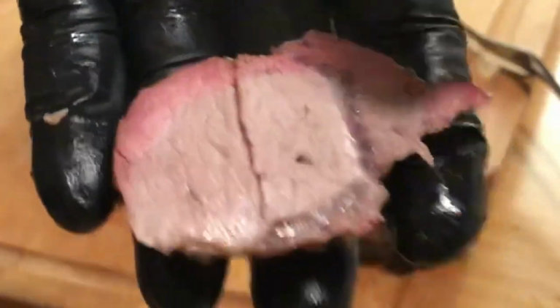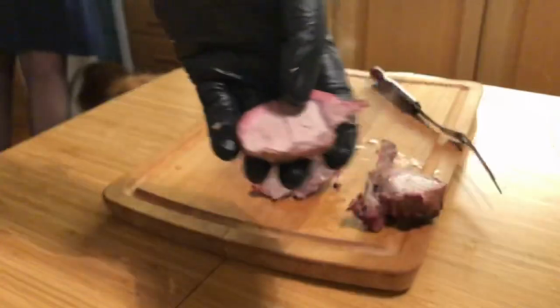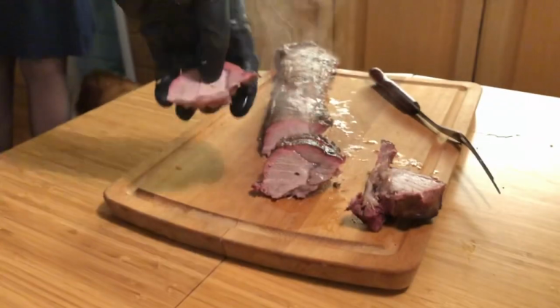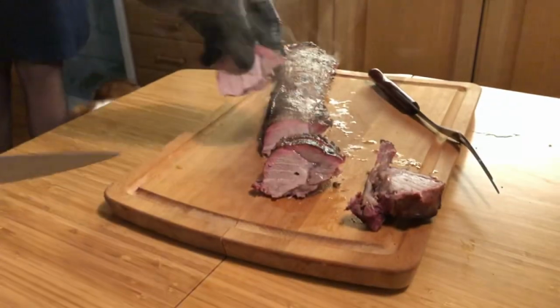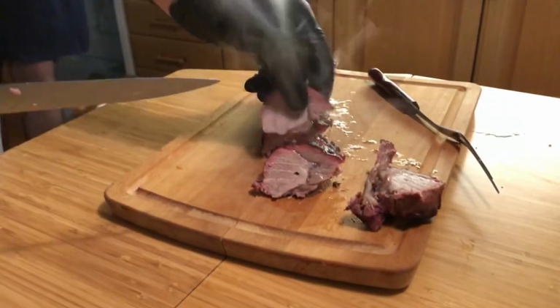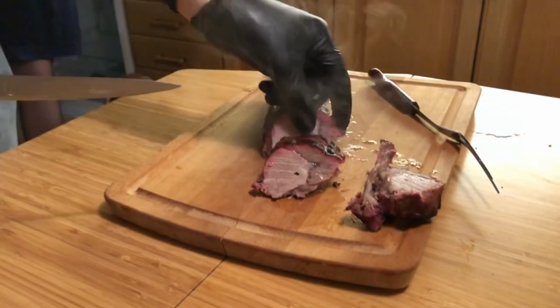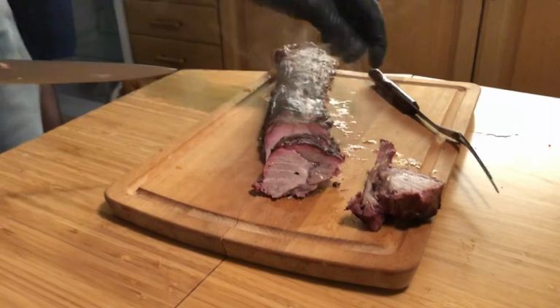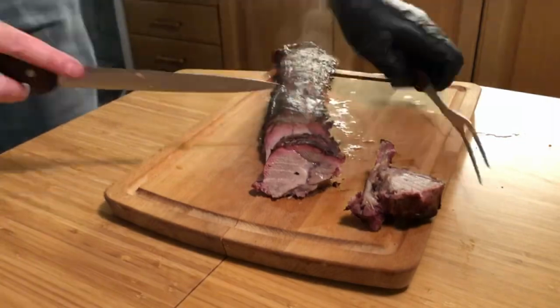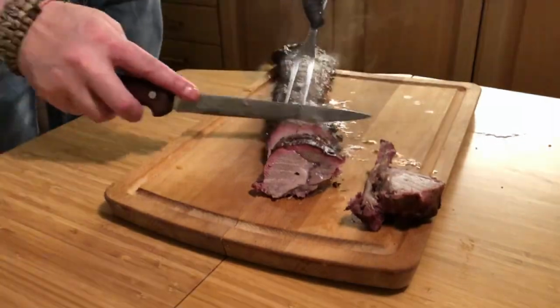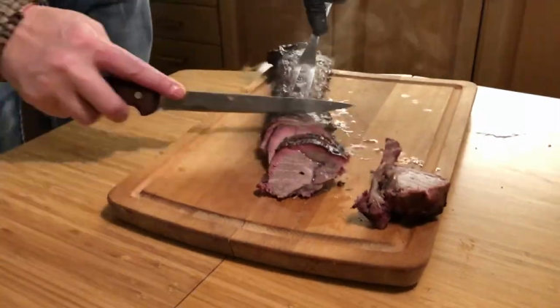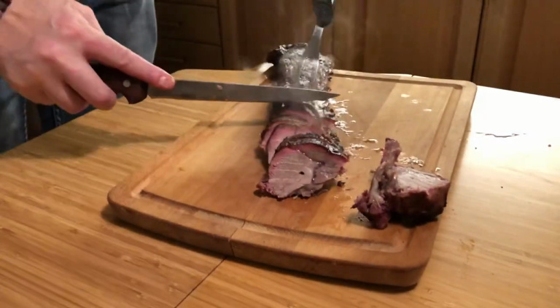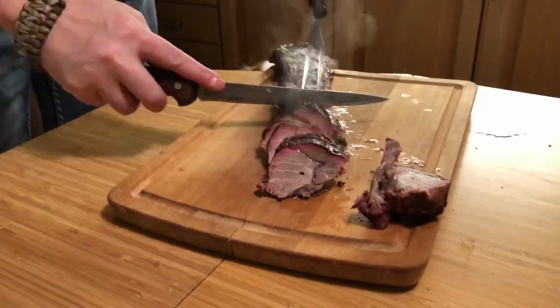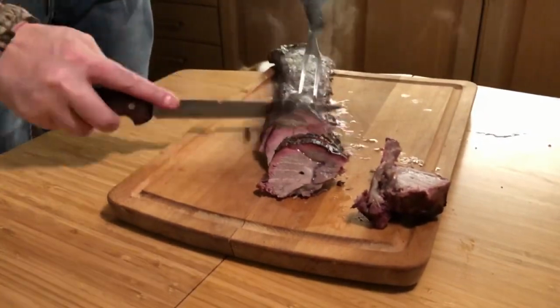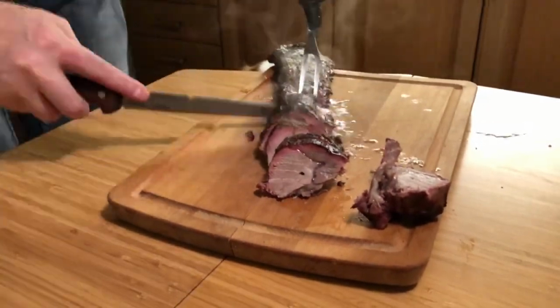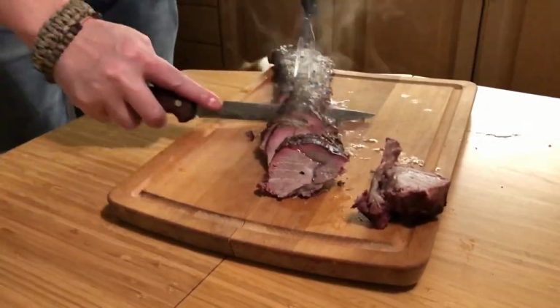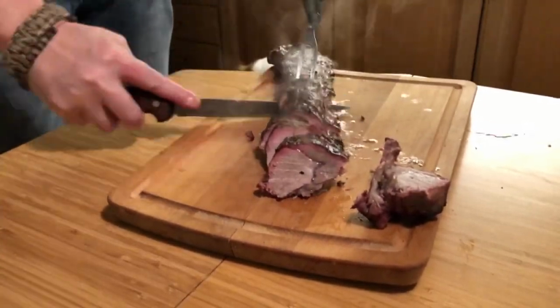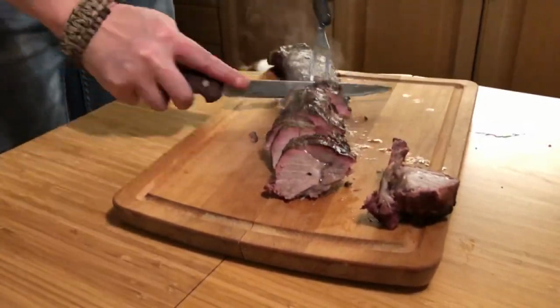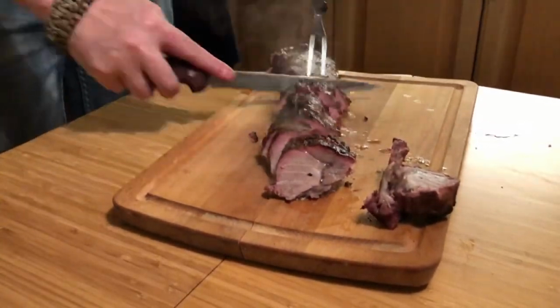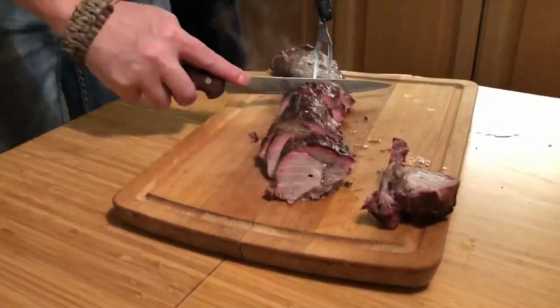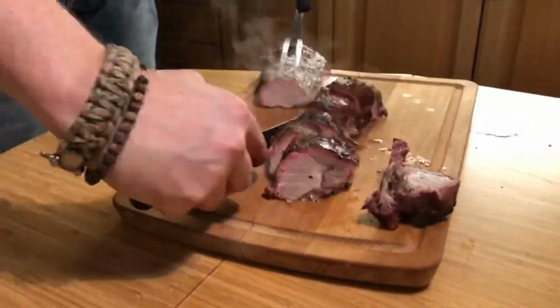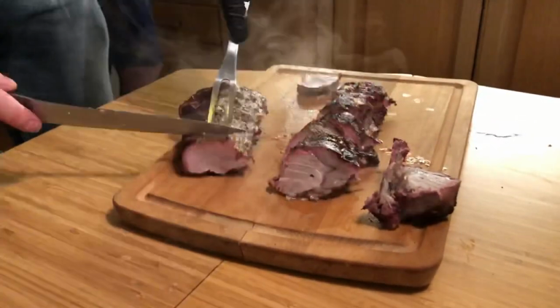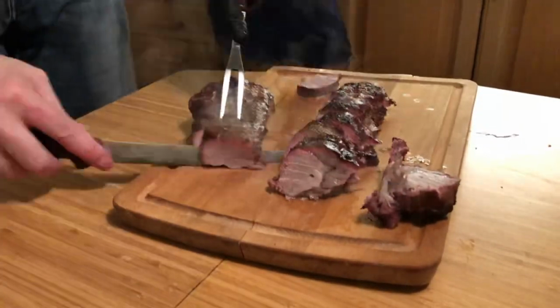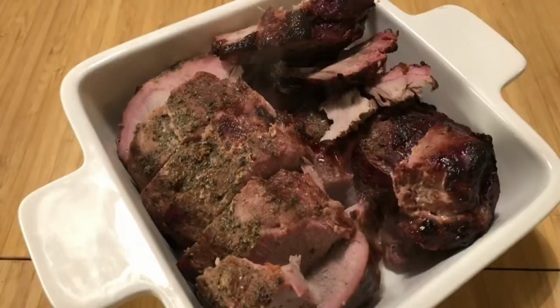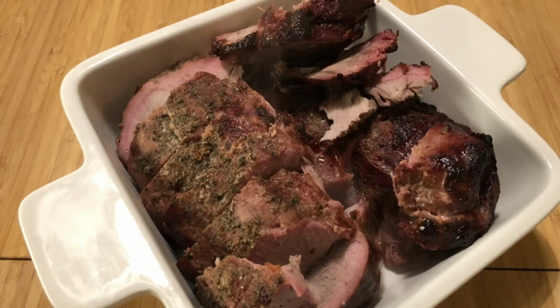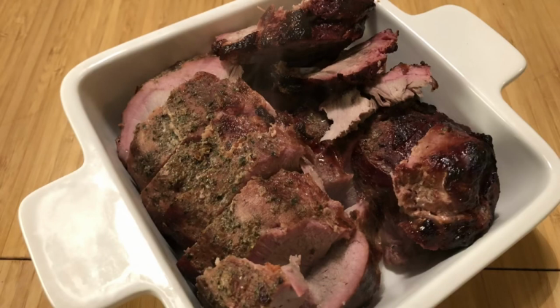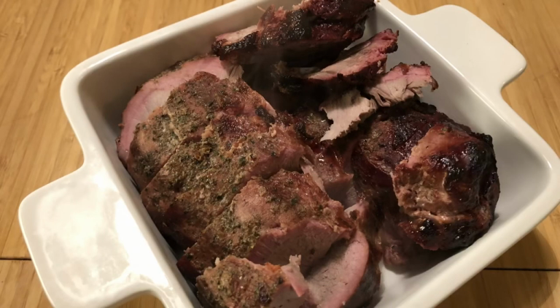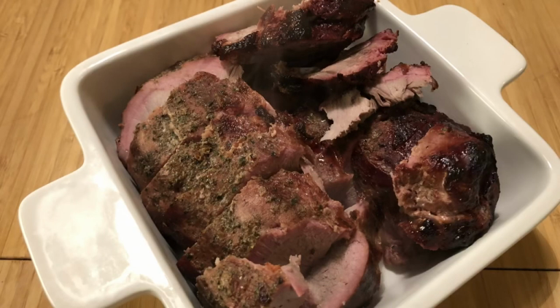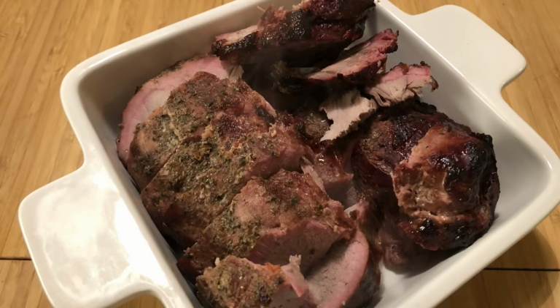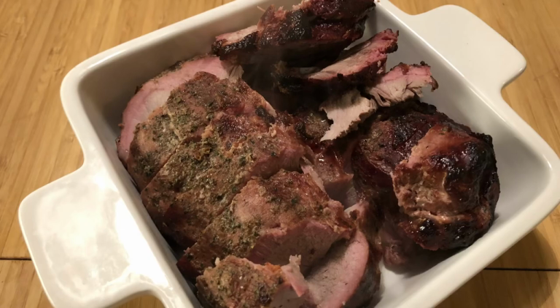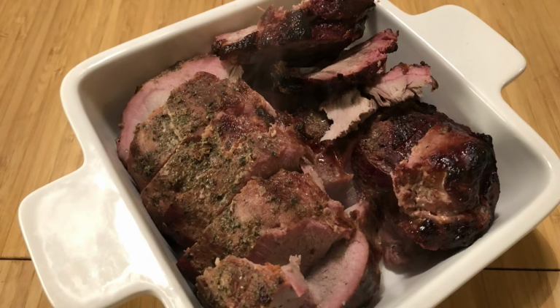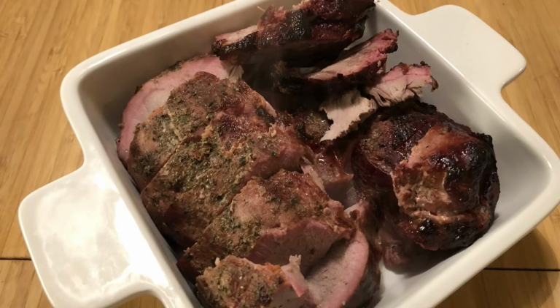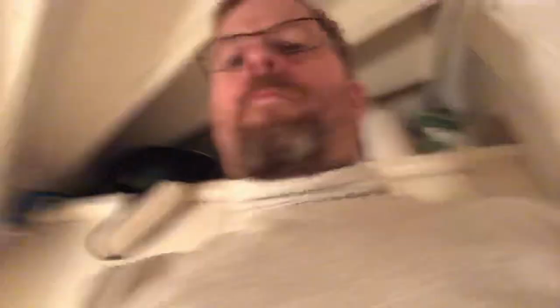This is what it looked like — a lot more juicy than the ham I made. This really turned out nice and it was time for a taste test.